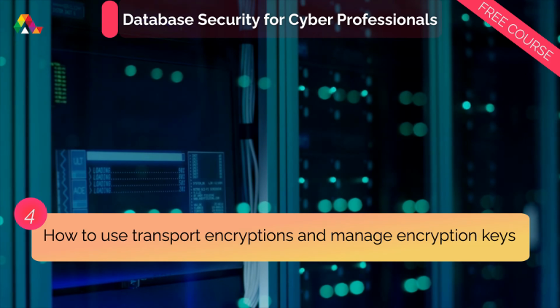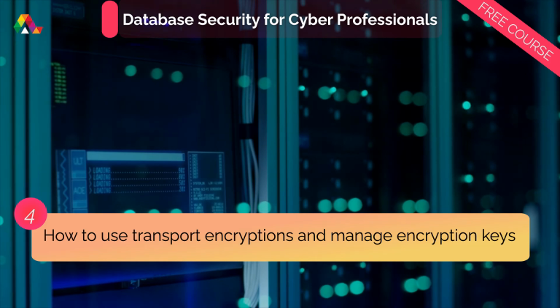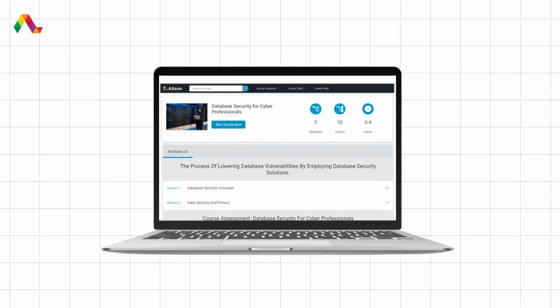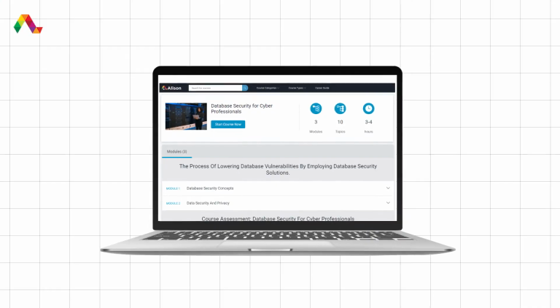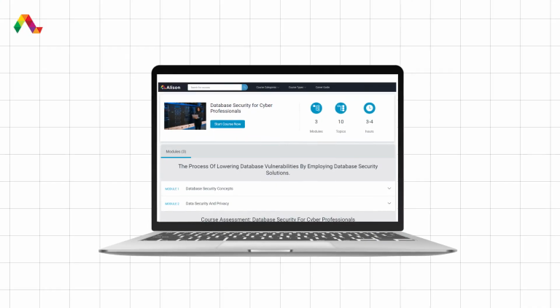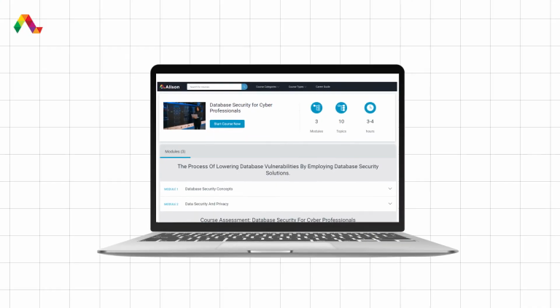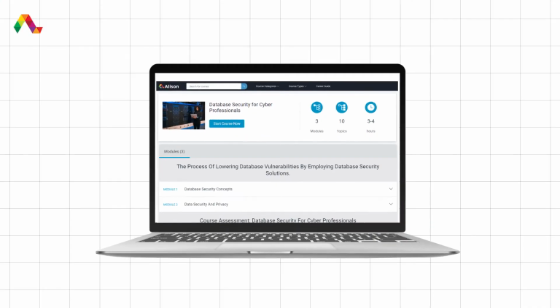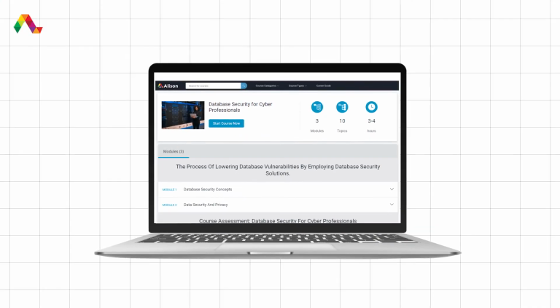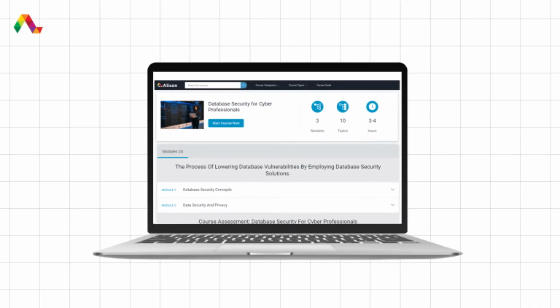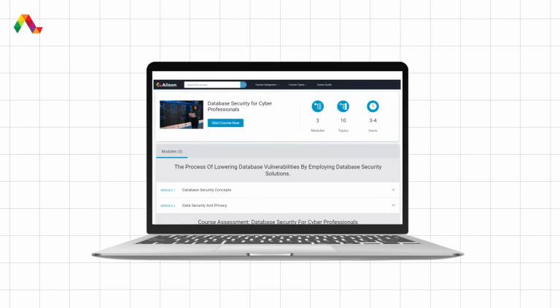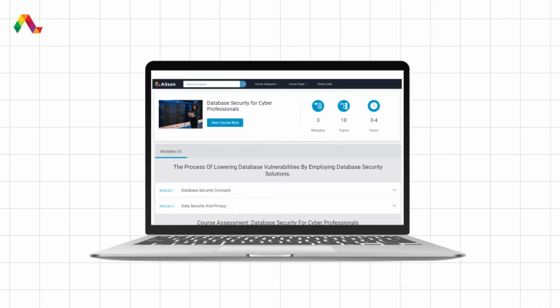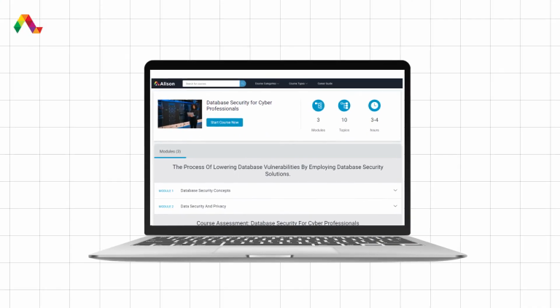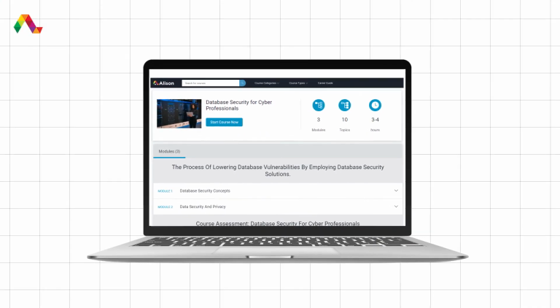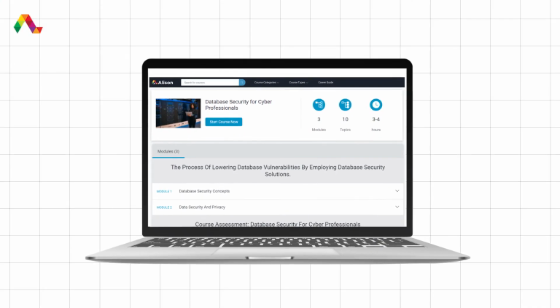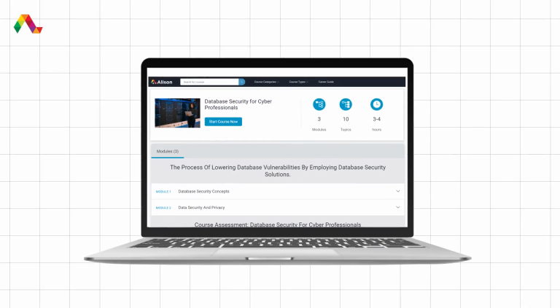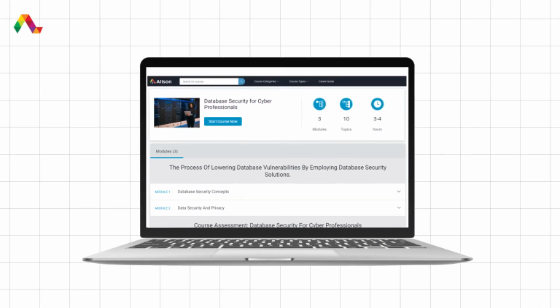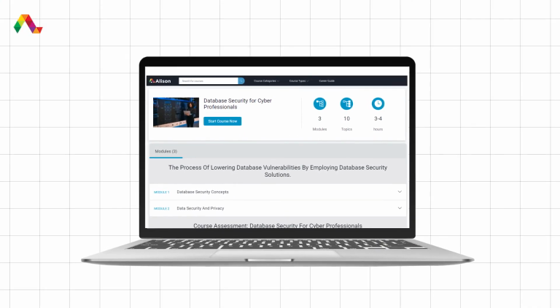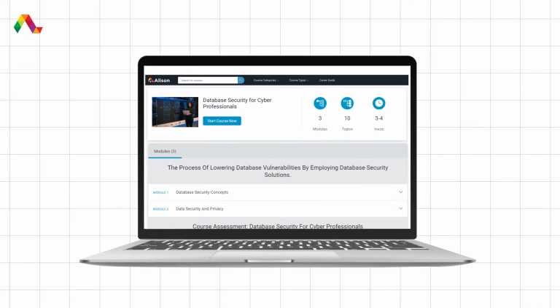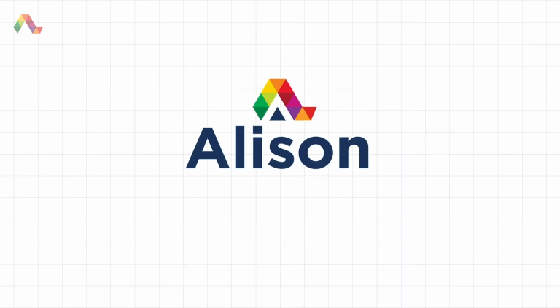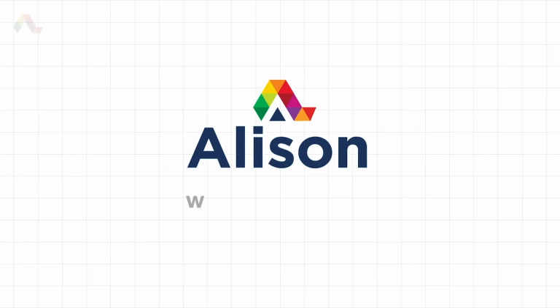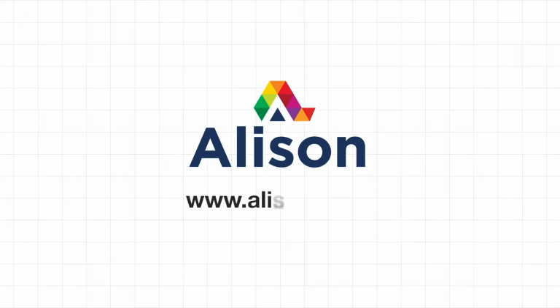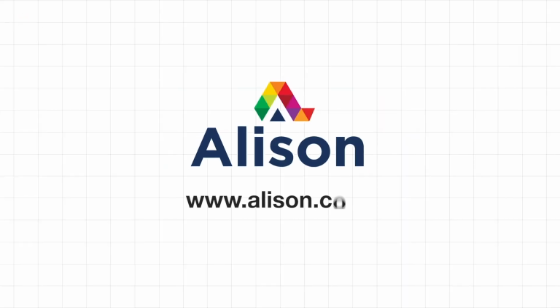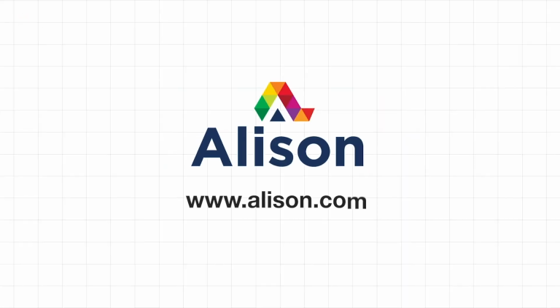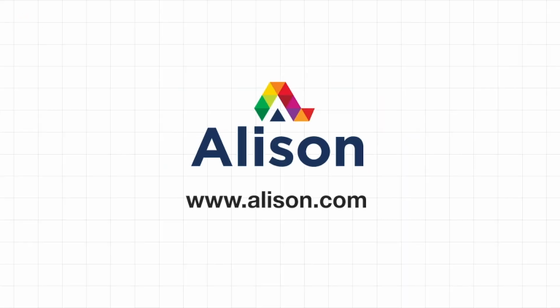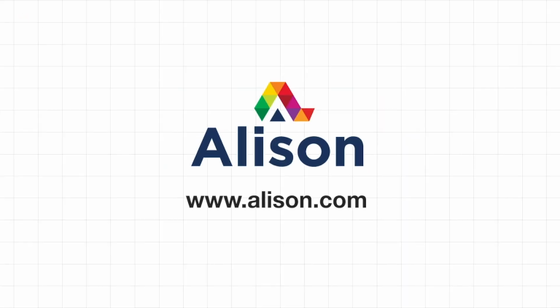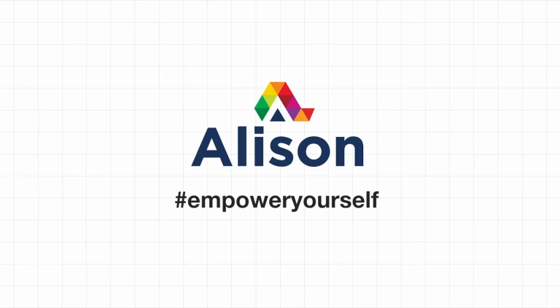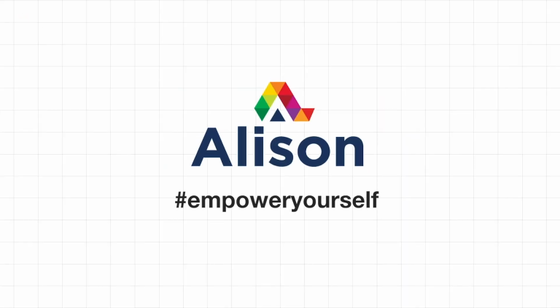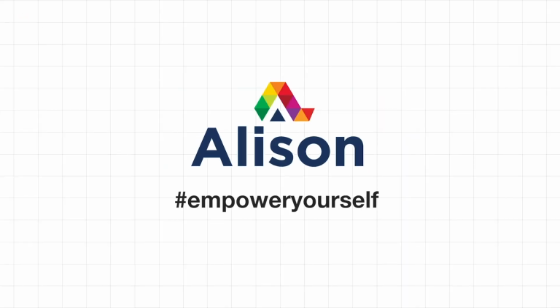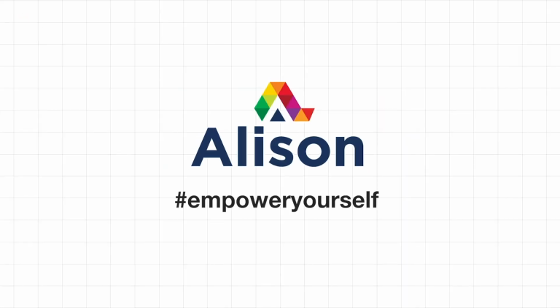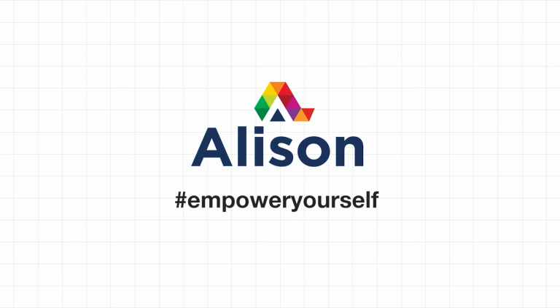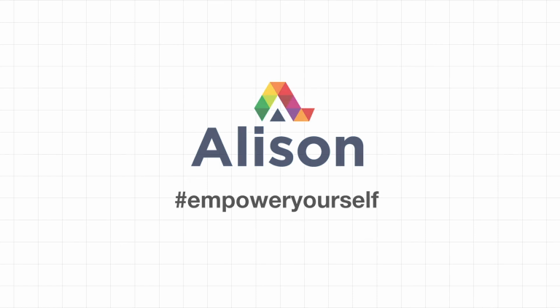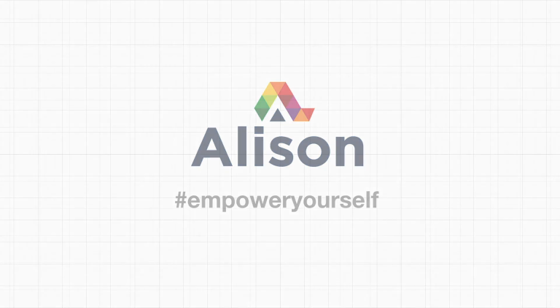Click on the link in the description and start learning for free. Alison — Empower Yourself.